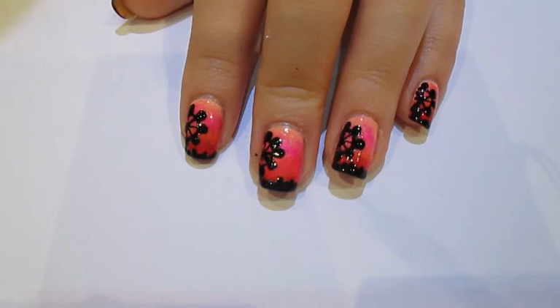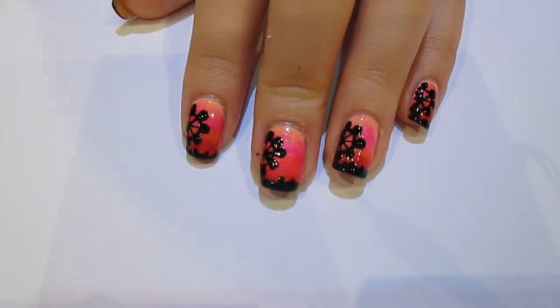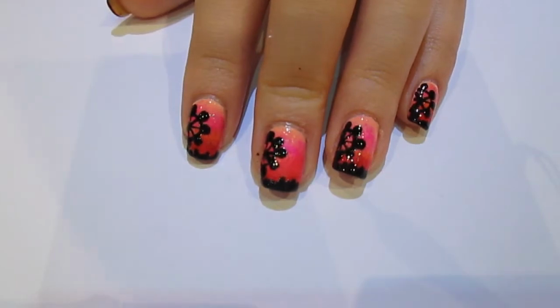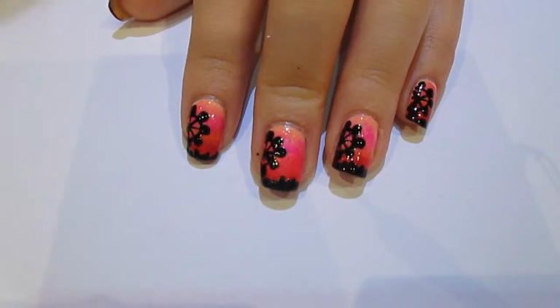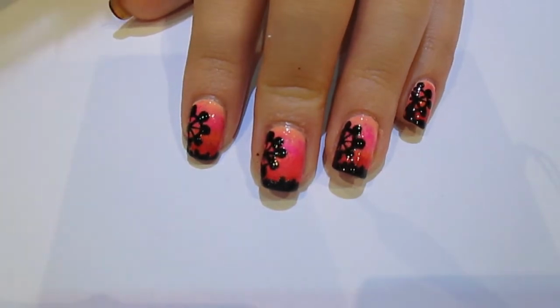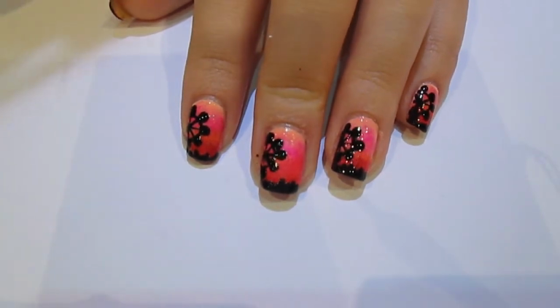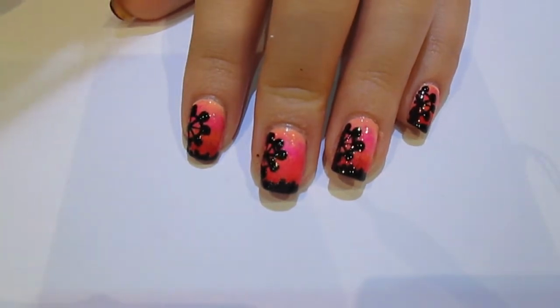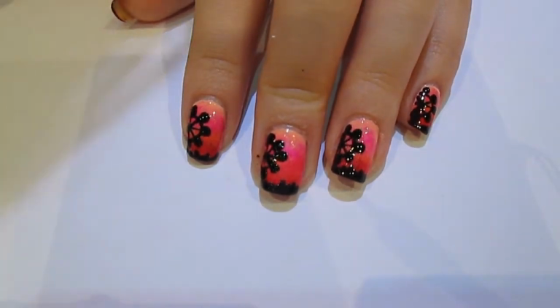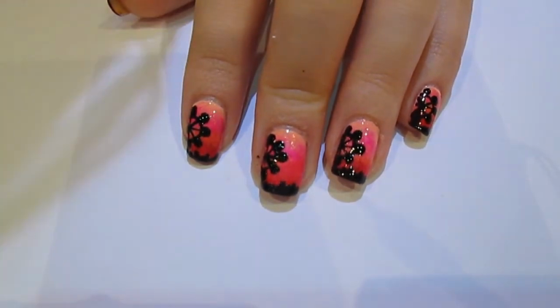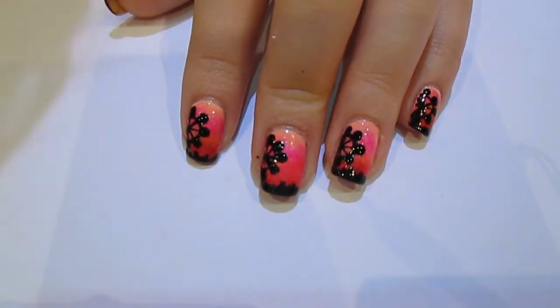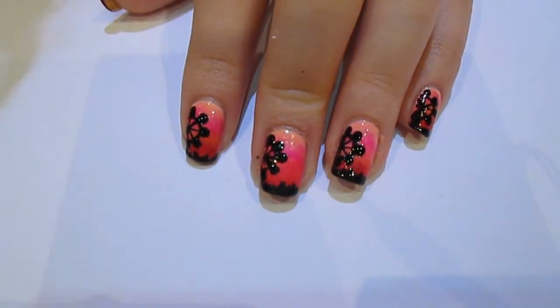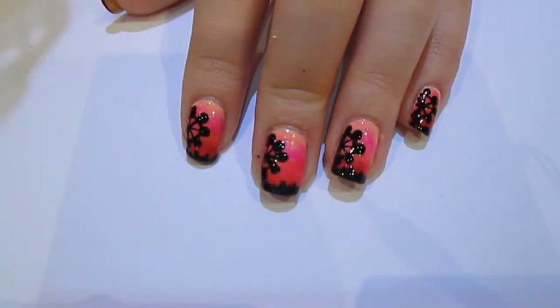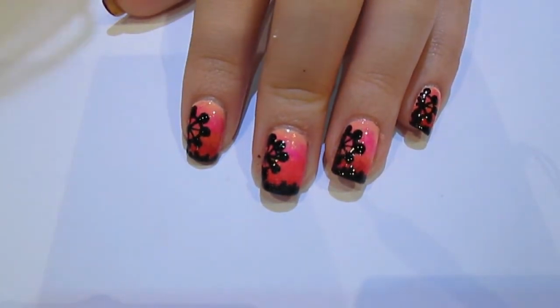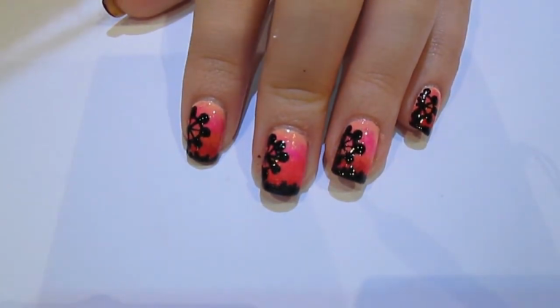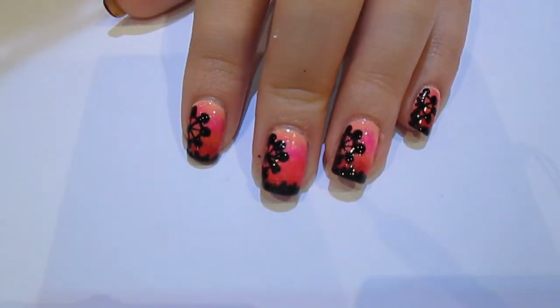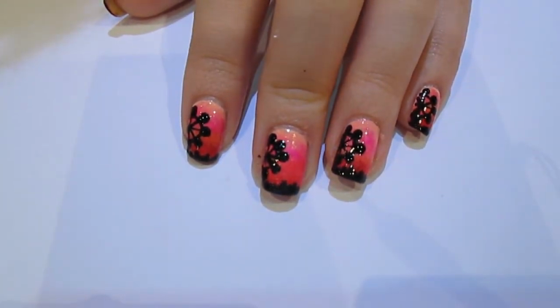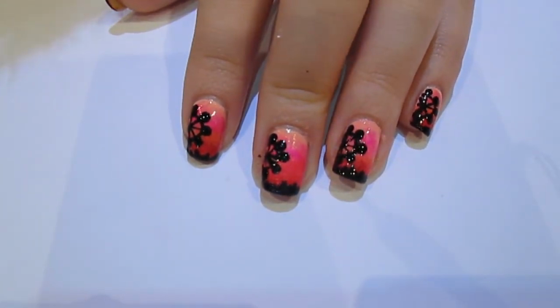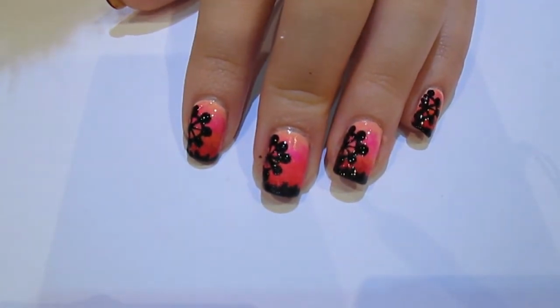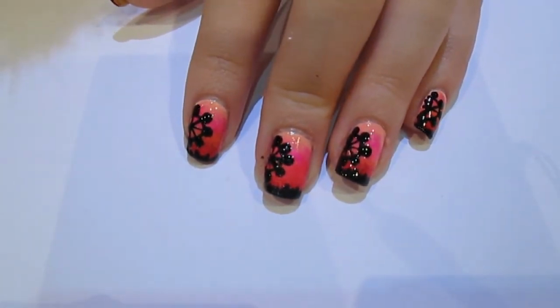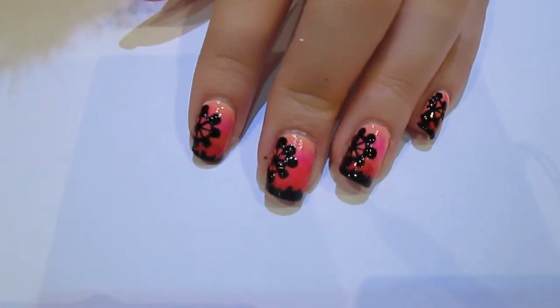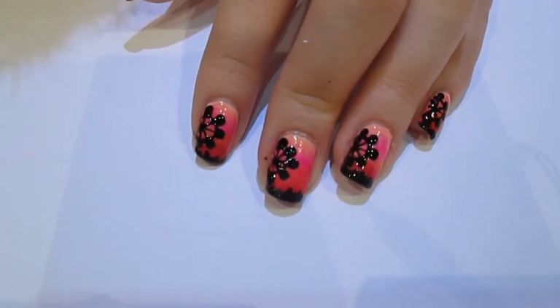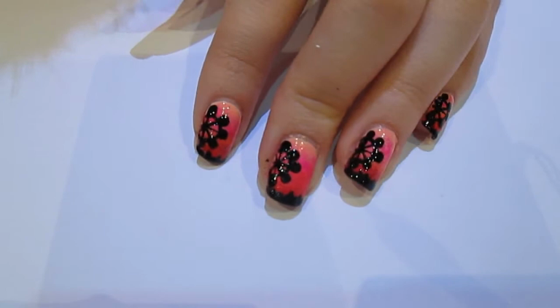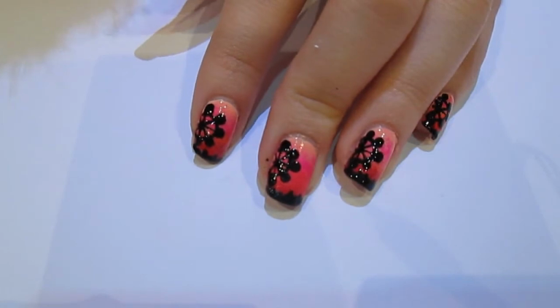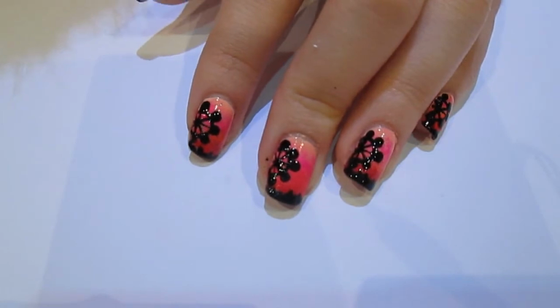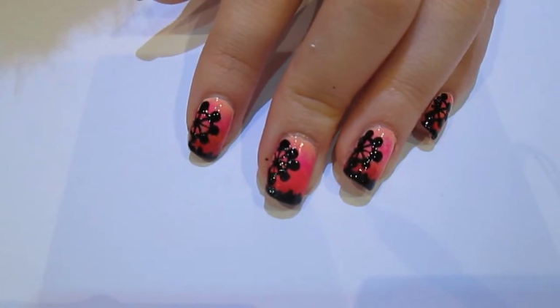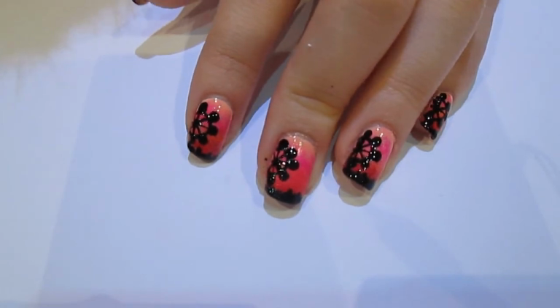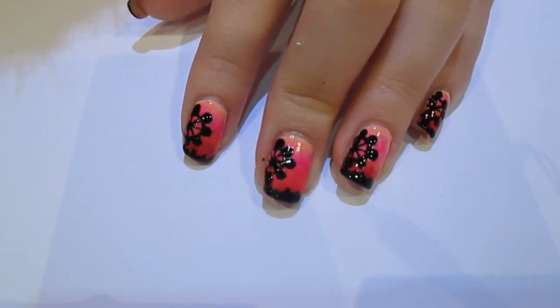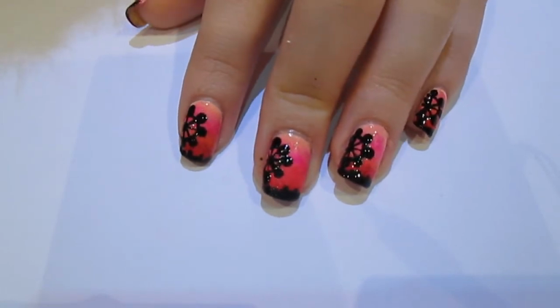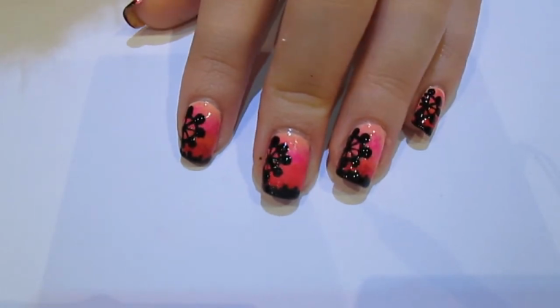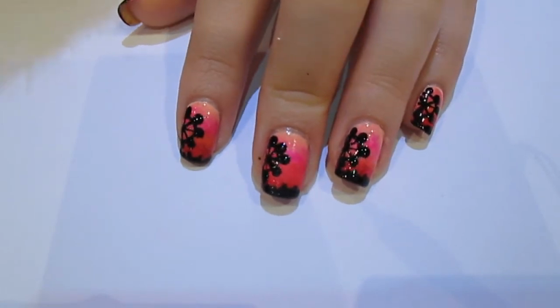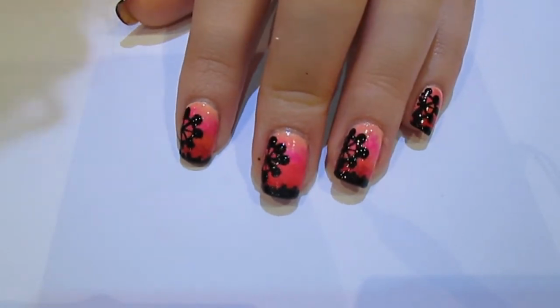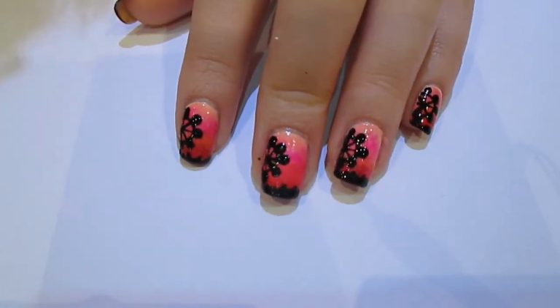Hi guys! So today I wanted to do a London Eye kind of summer sunset inspired nail art design. So this is what I came up with.